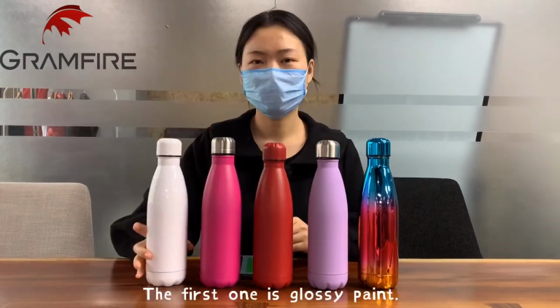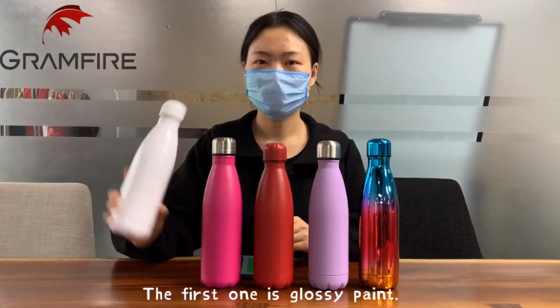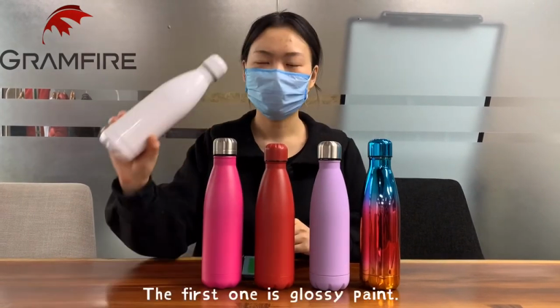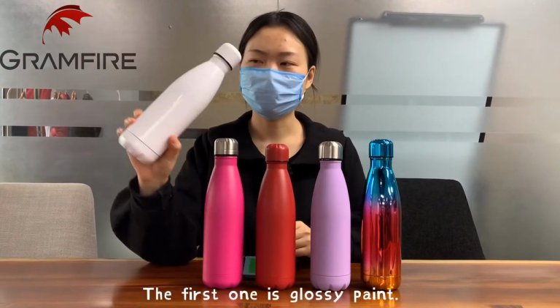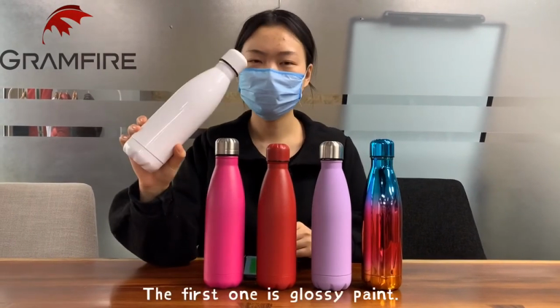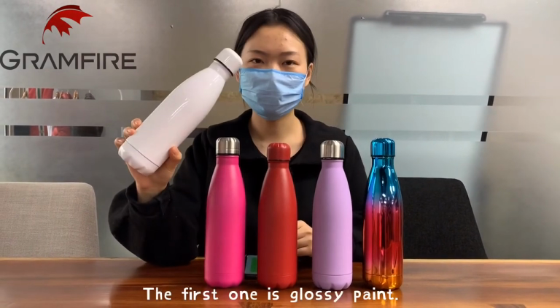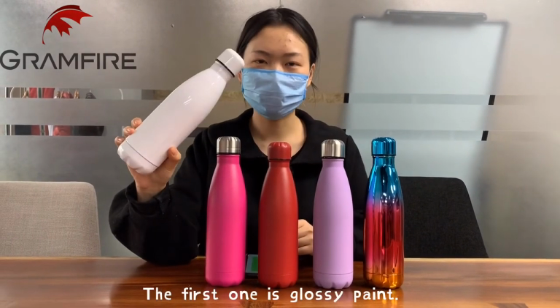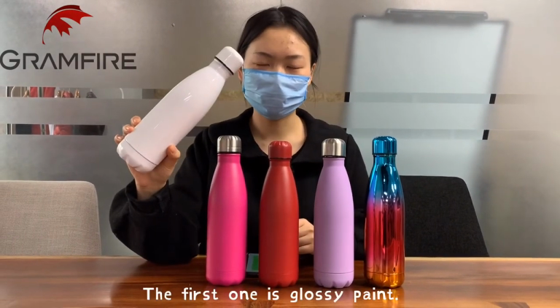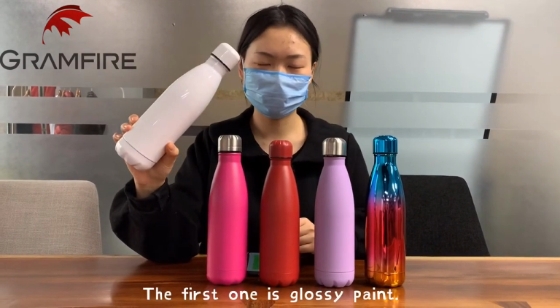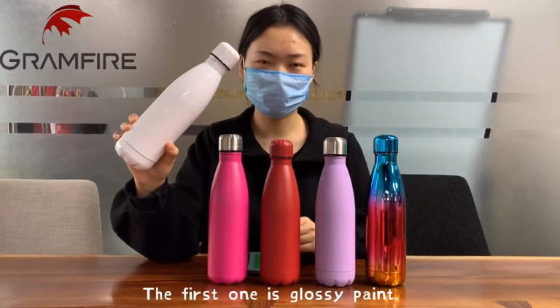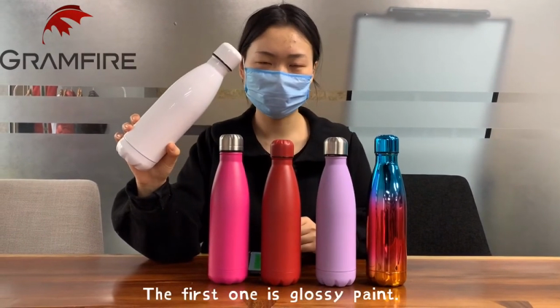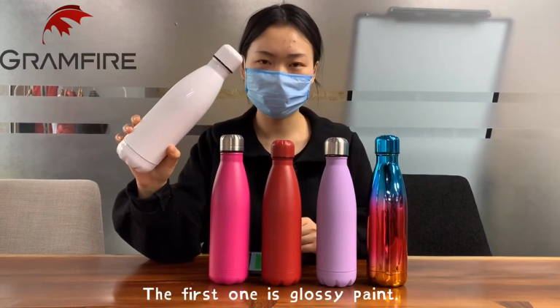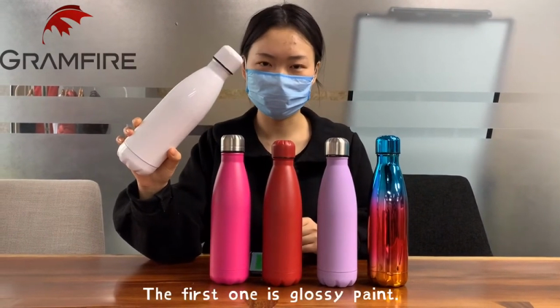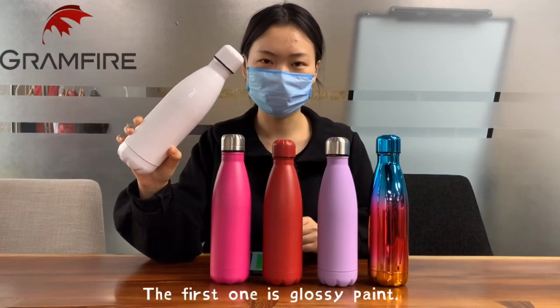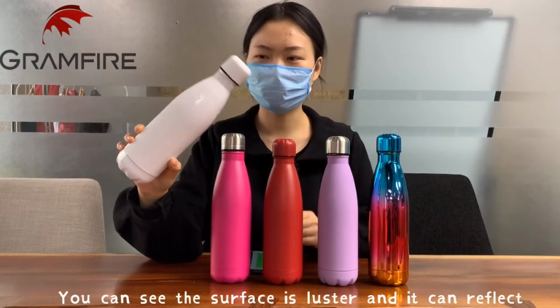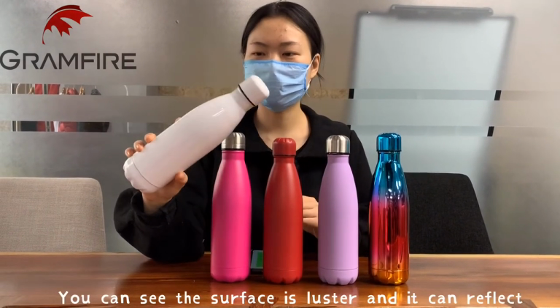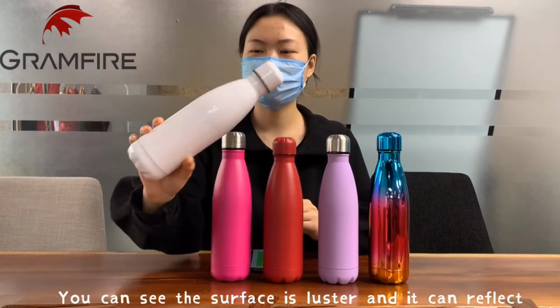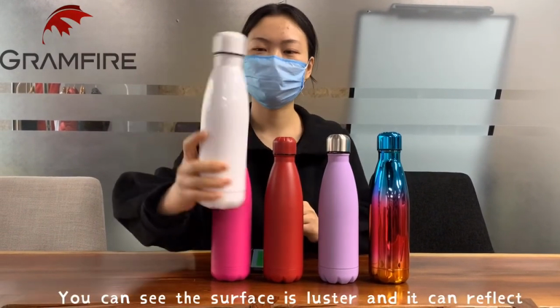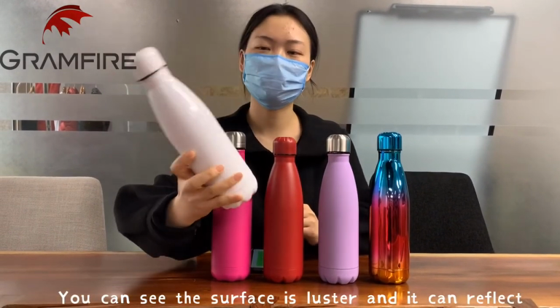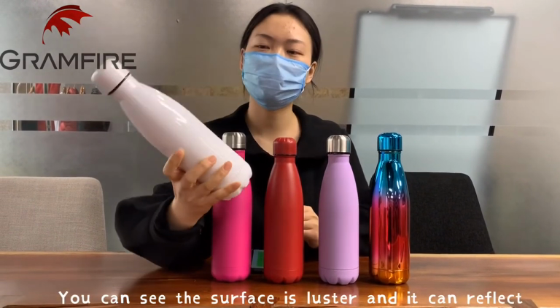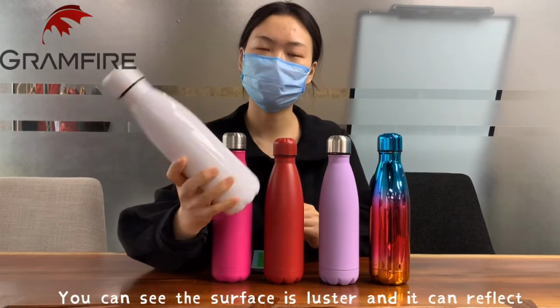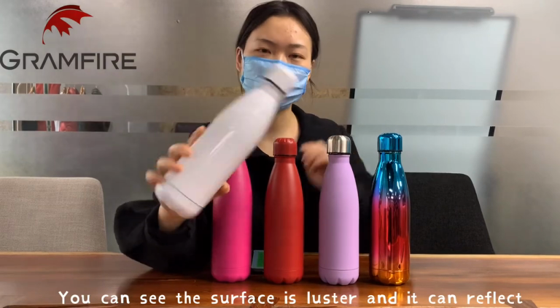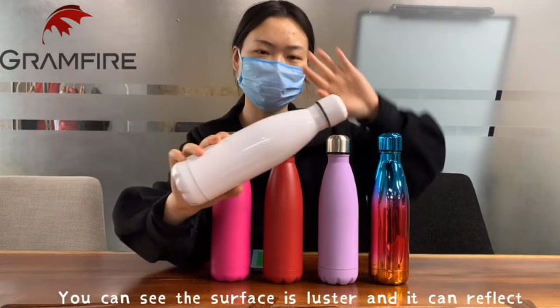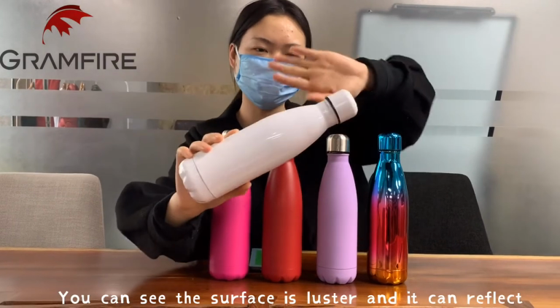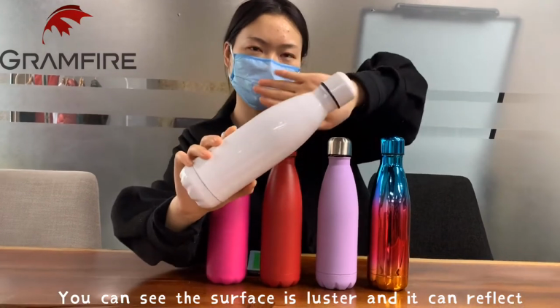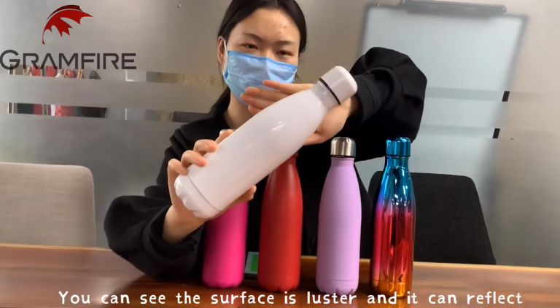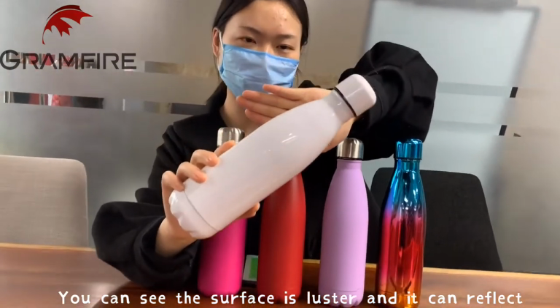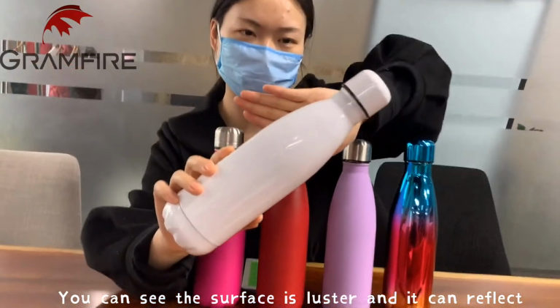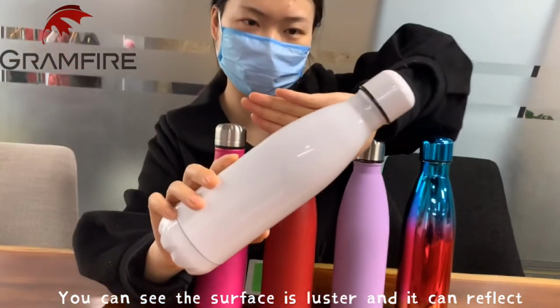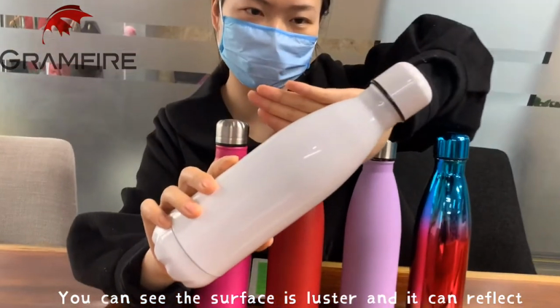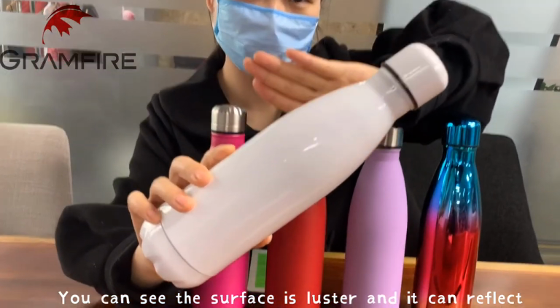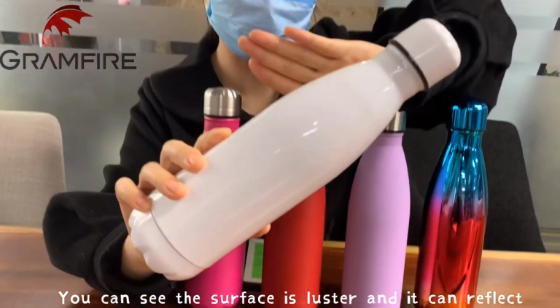The first one is glossy paint. You can see the surface is glossy and it can reflect light.